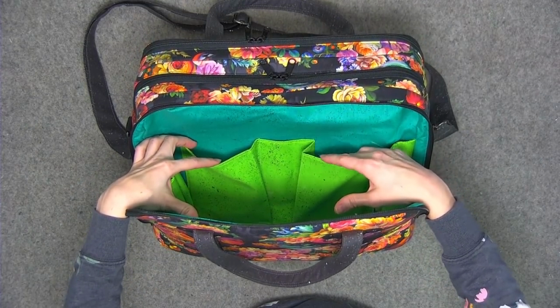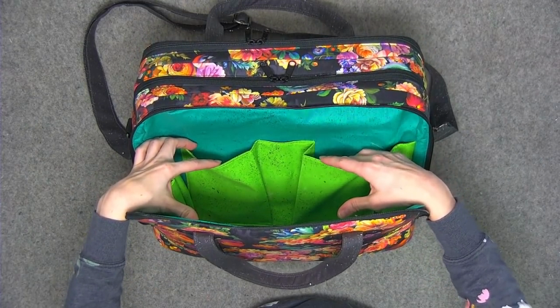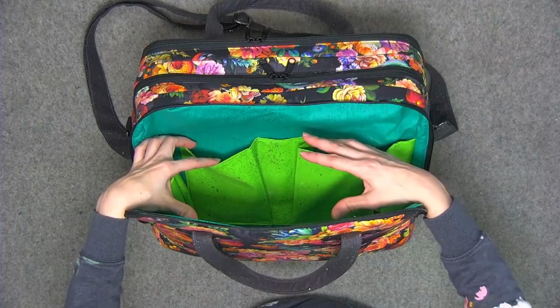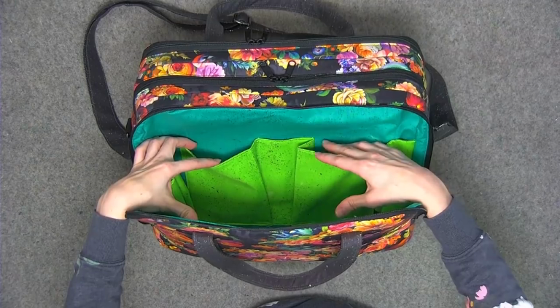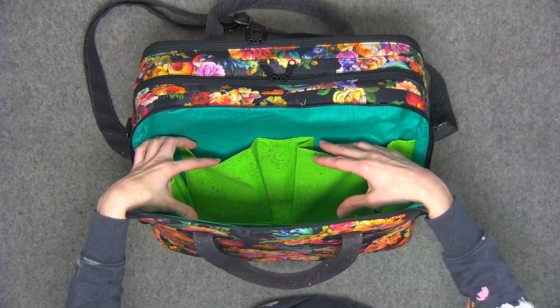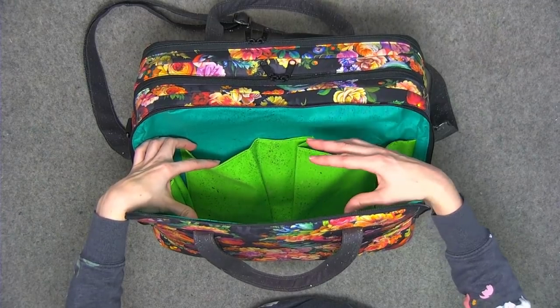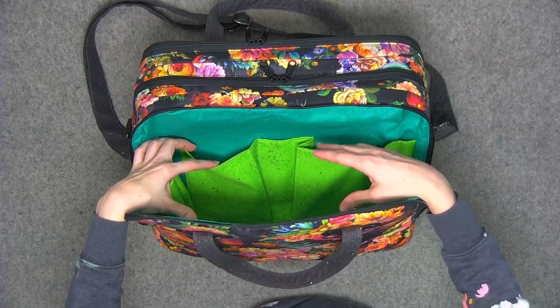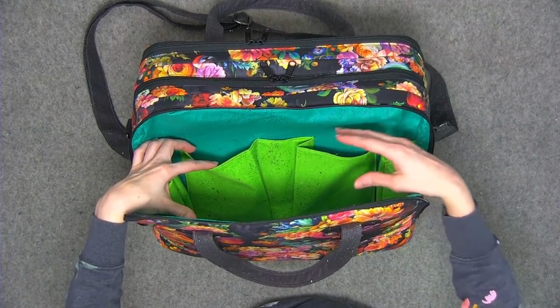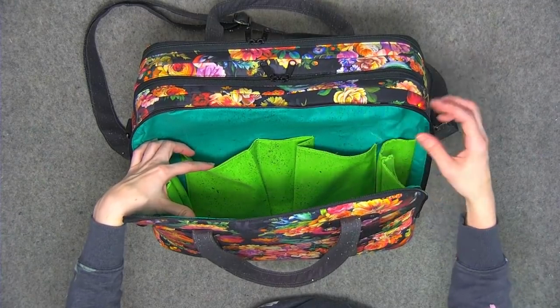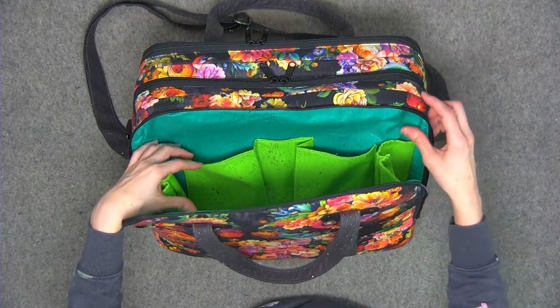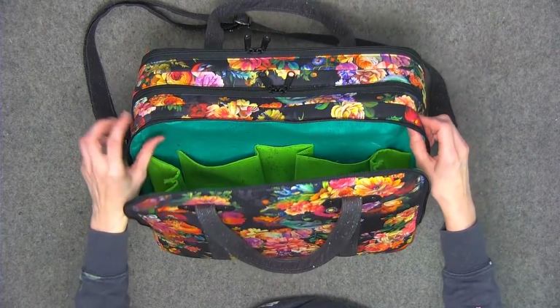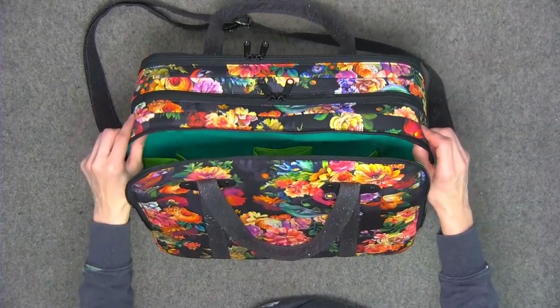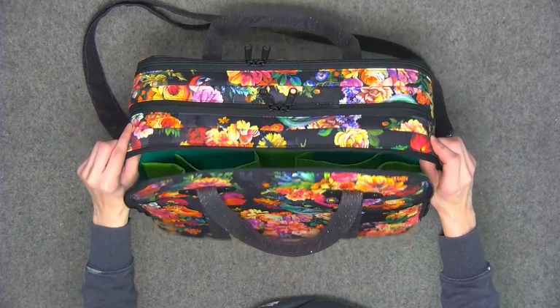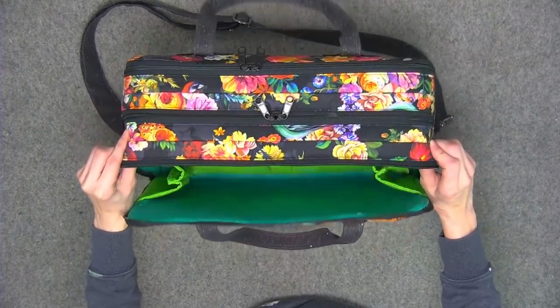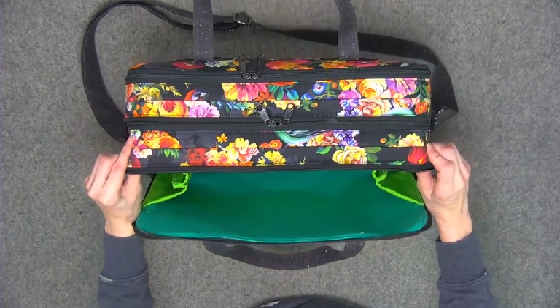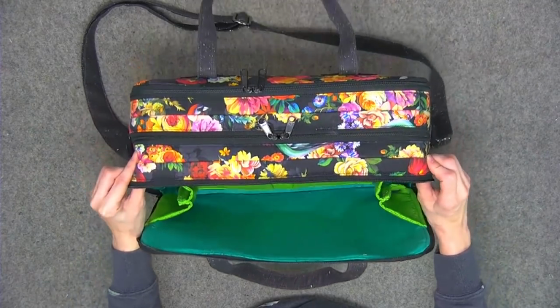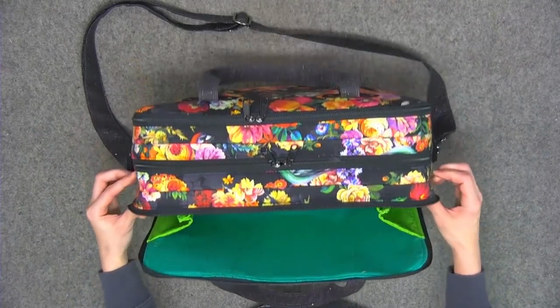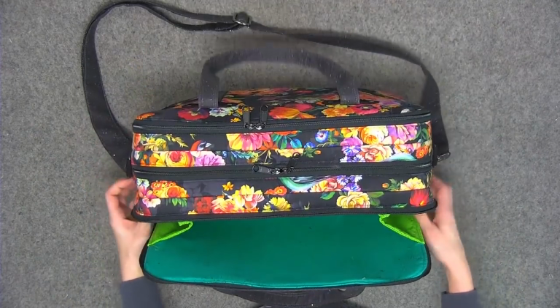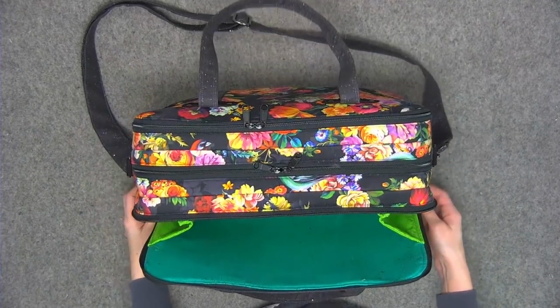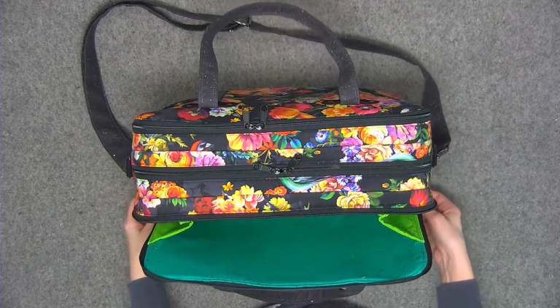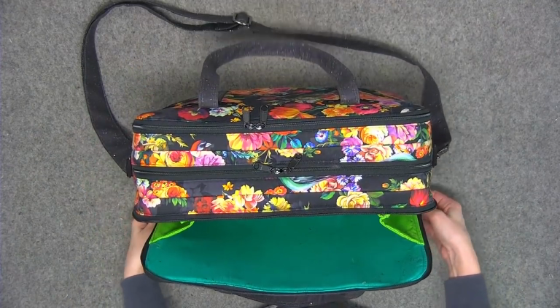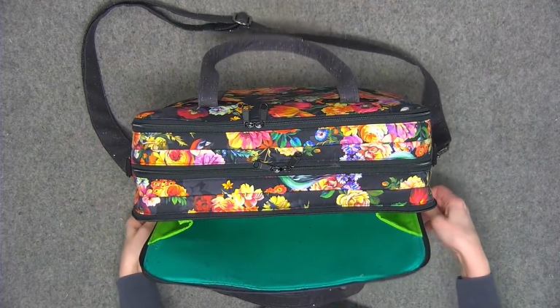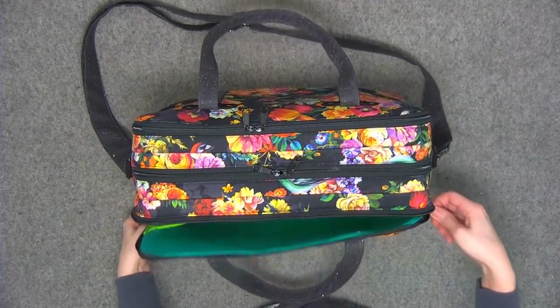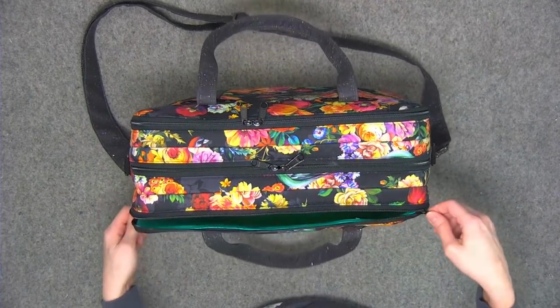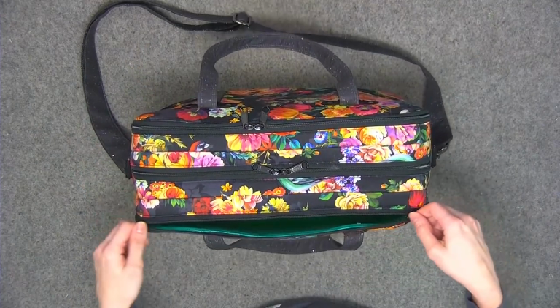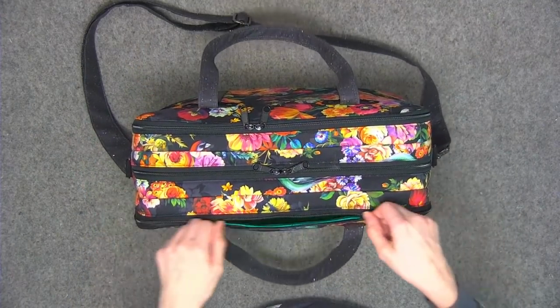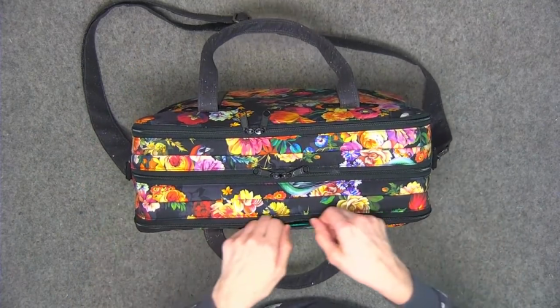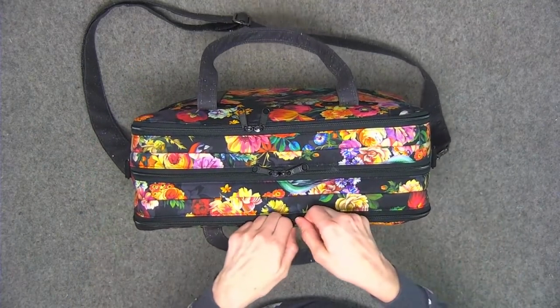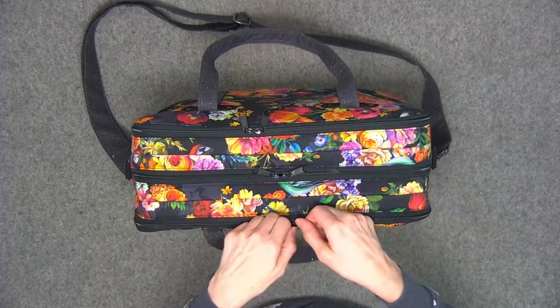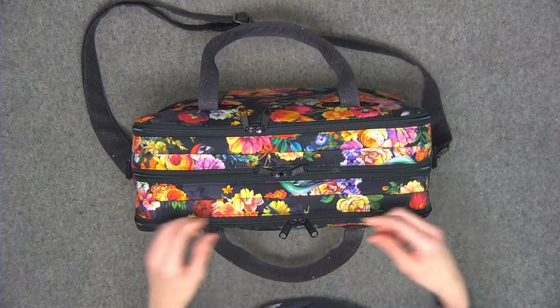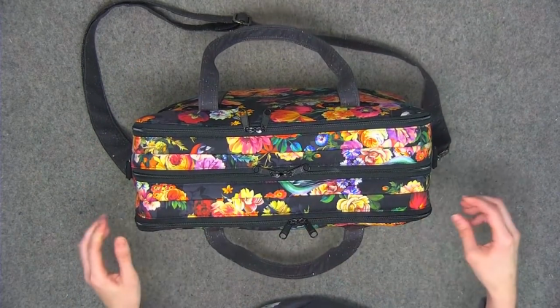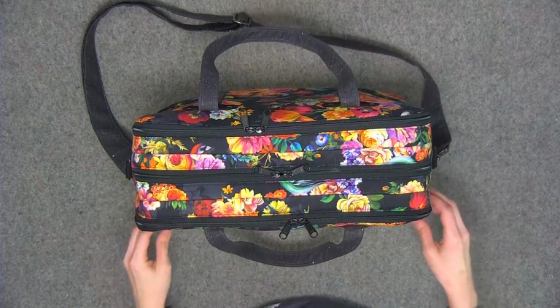The opposite end features the same accordion minus the divider, but also featuring pockets for your gadgets — cell phone, wallet, whatever you need. This bag has the space for that.